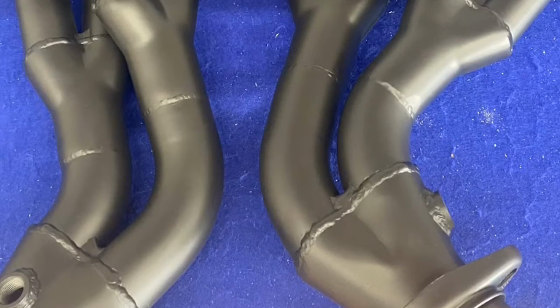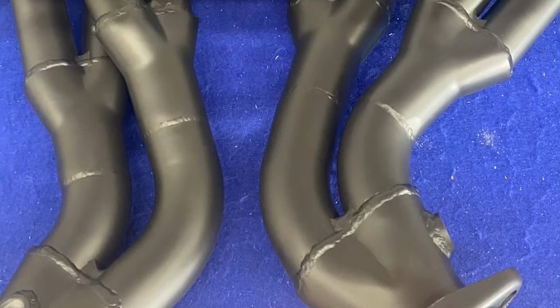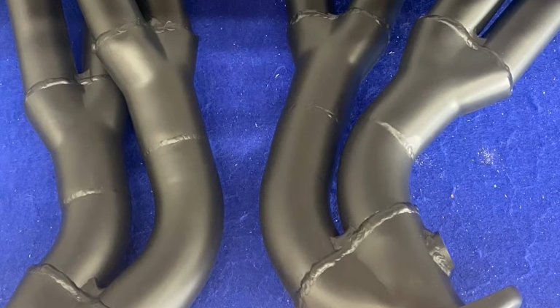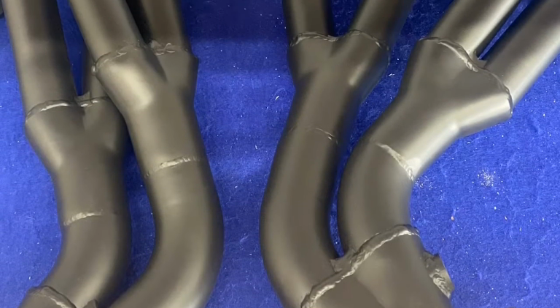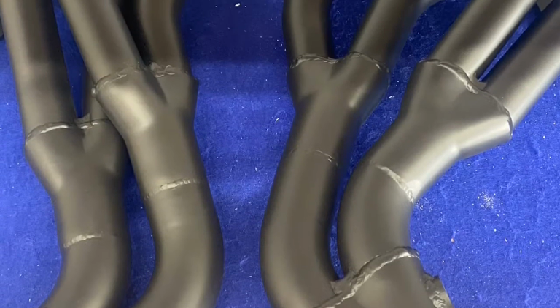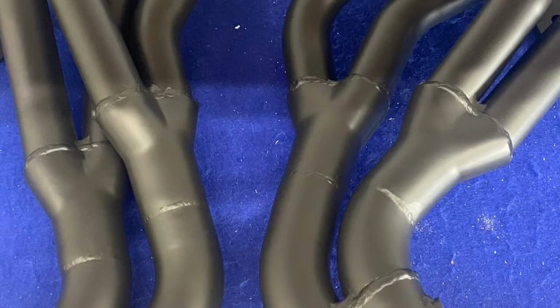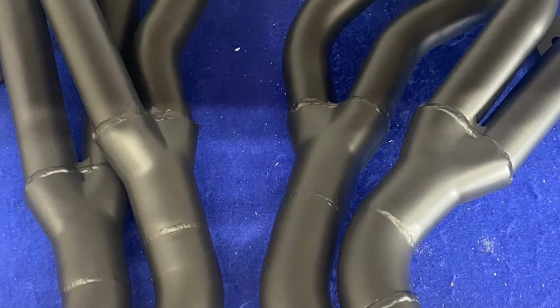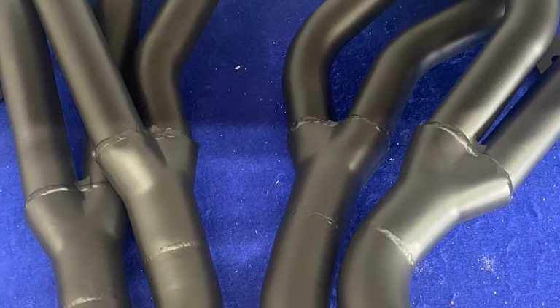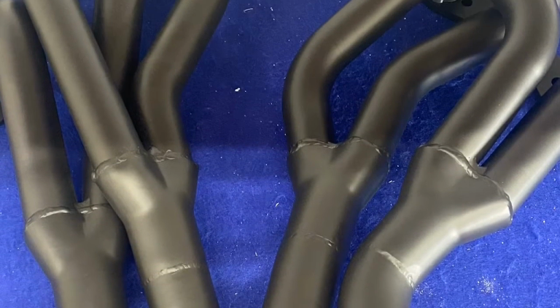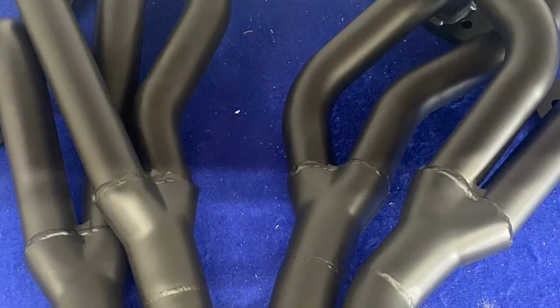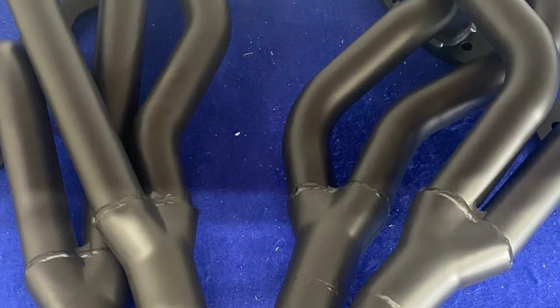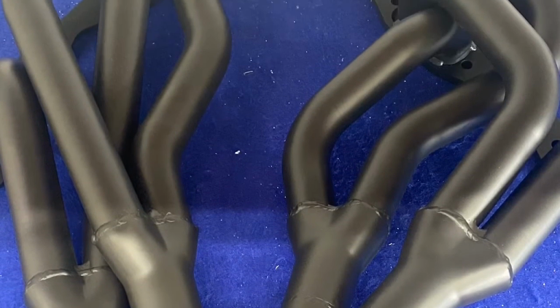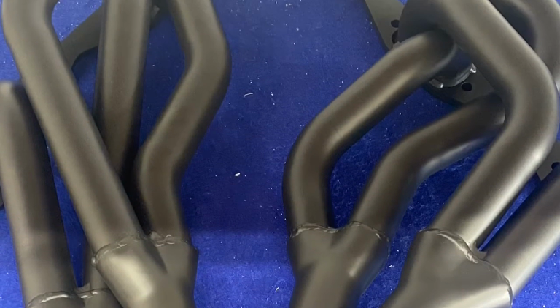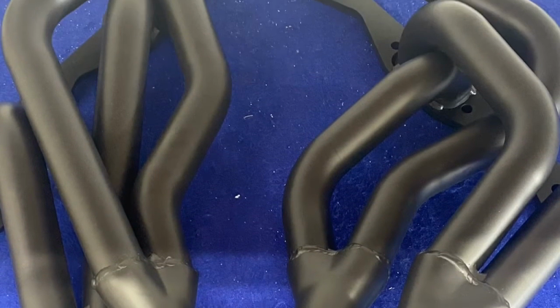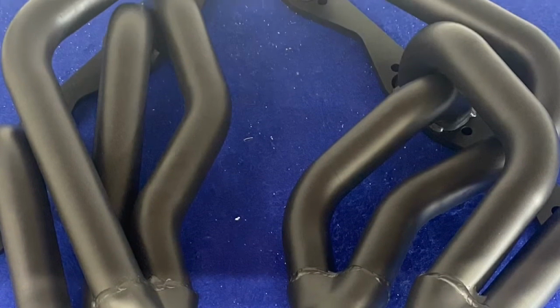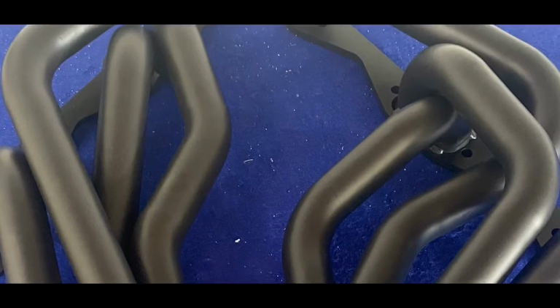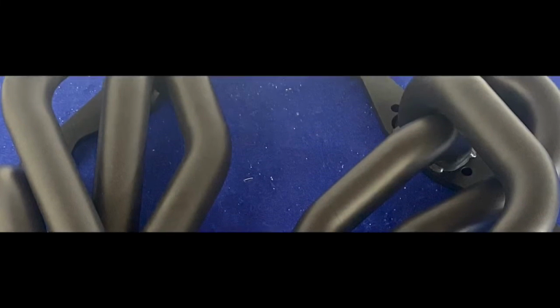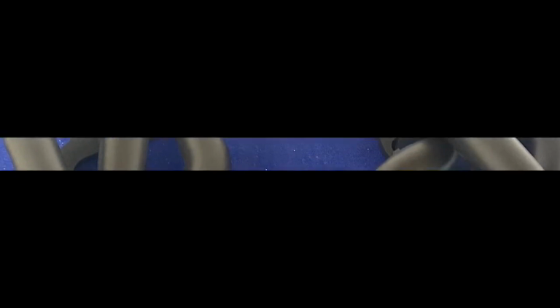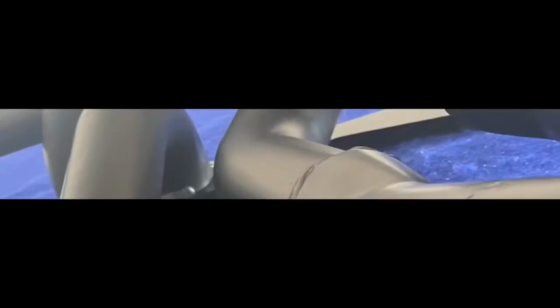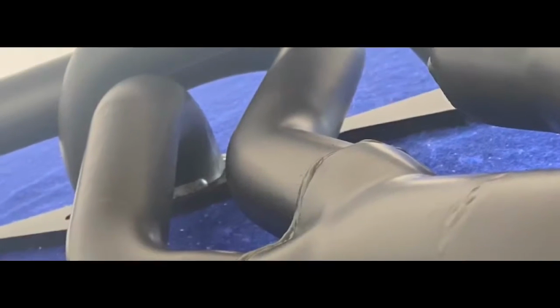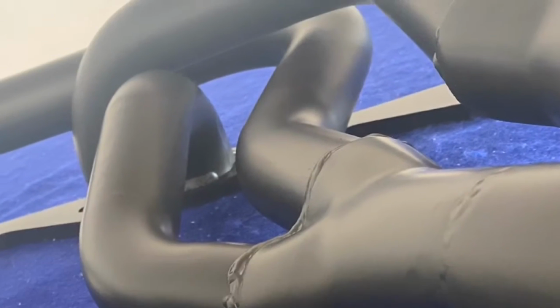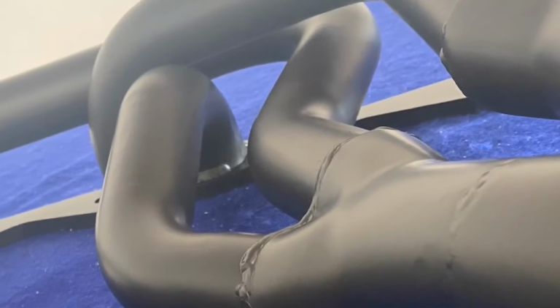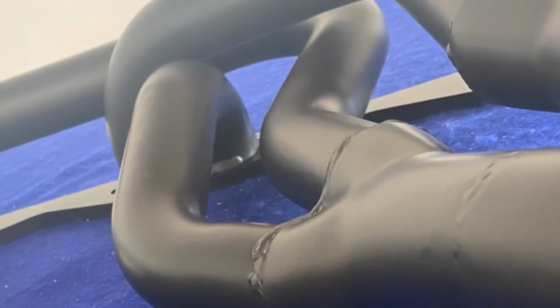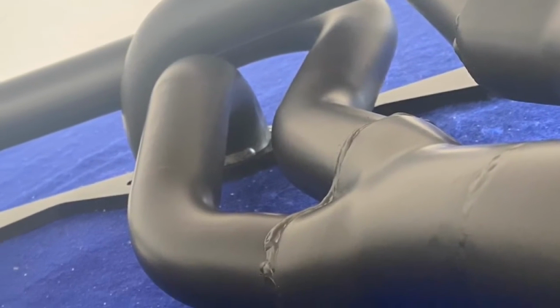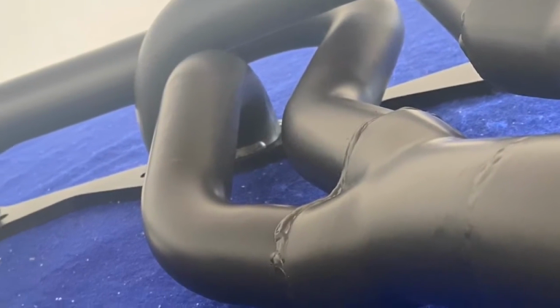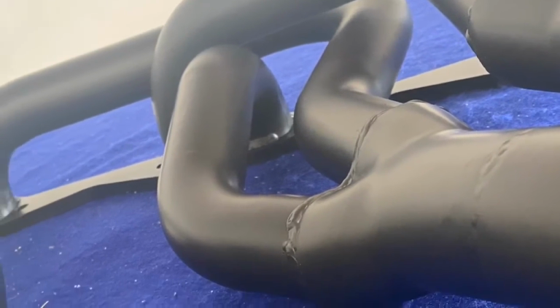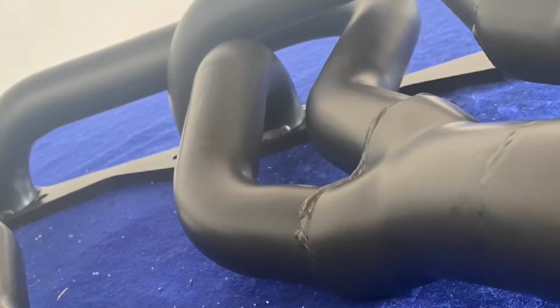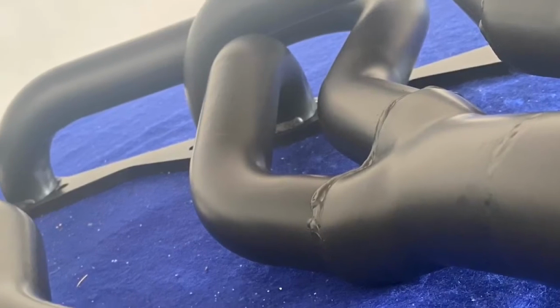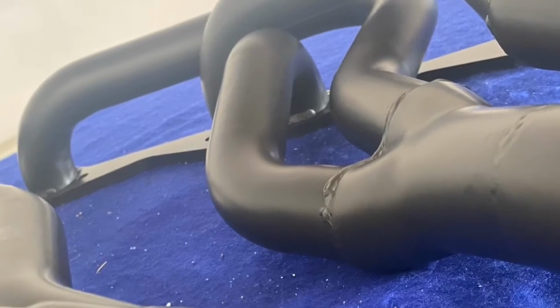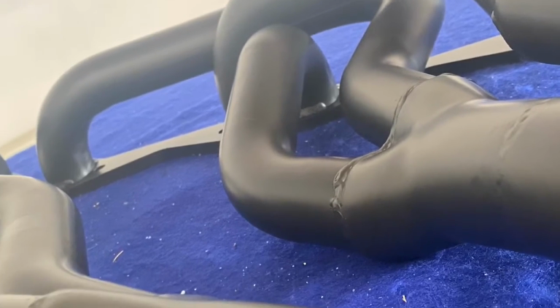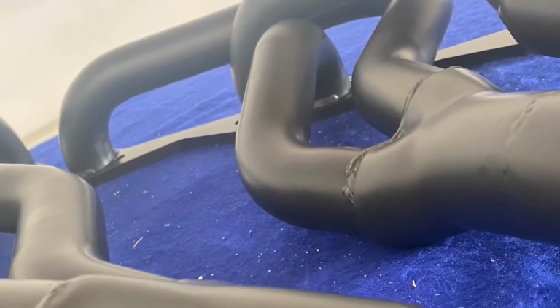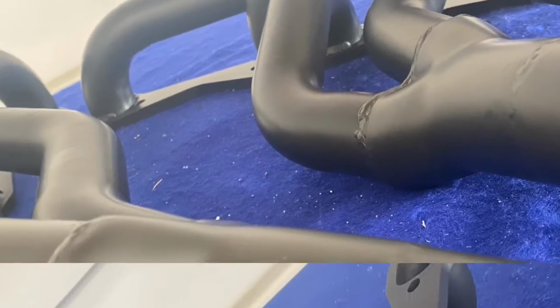This is a set of long tube headers that Carolina Auto Masters brought us. We sandblasted them and then coated them with Cerakote Glacier Black.